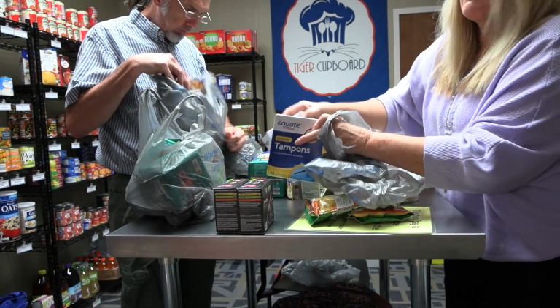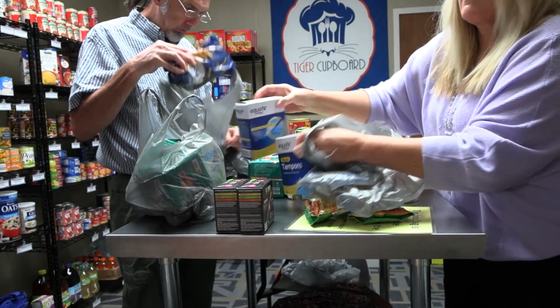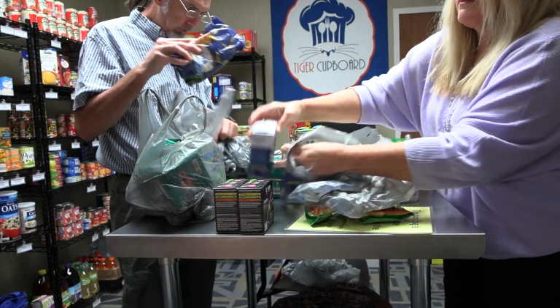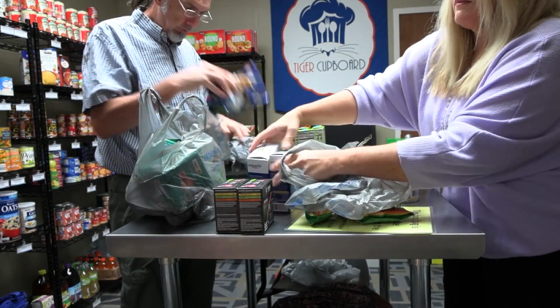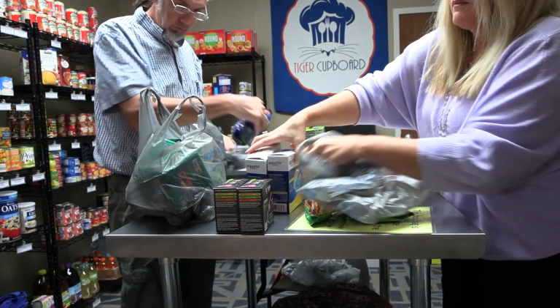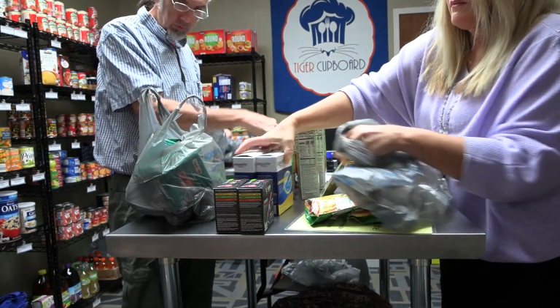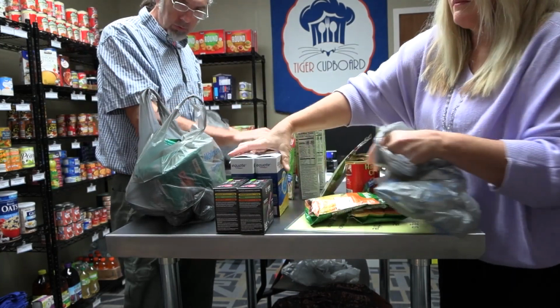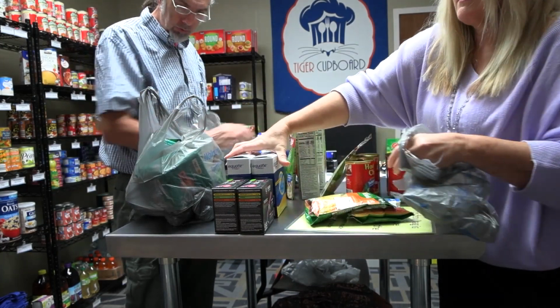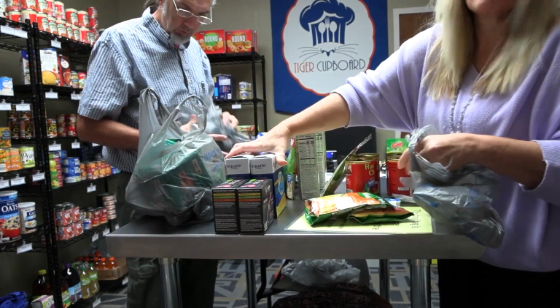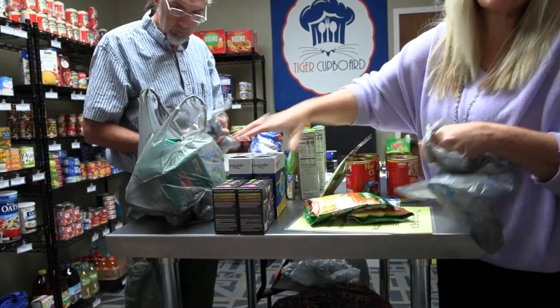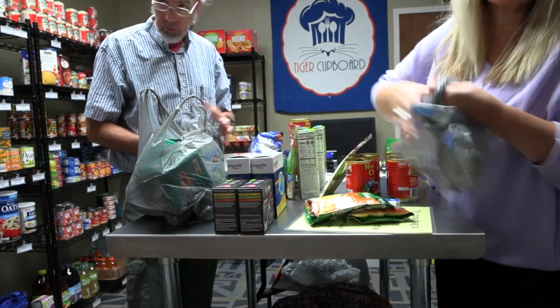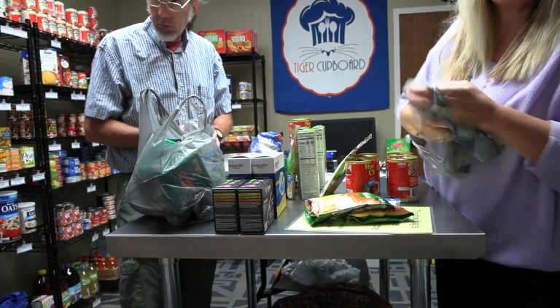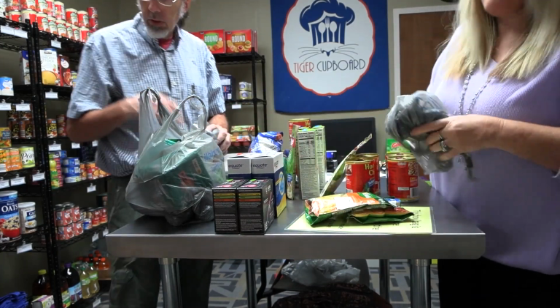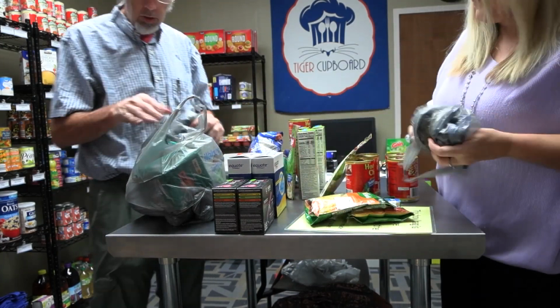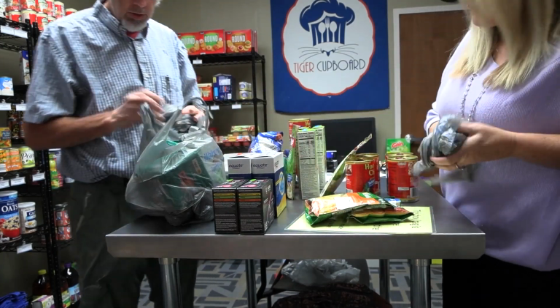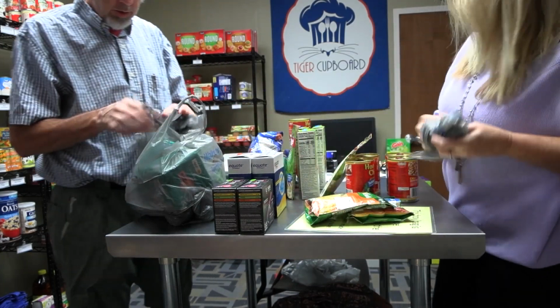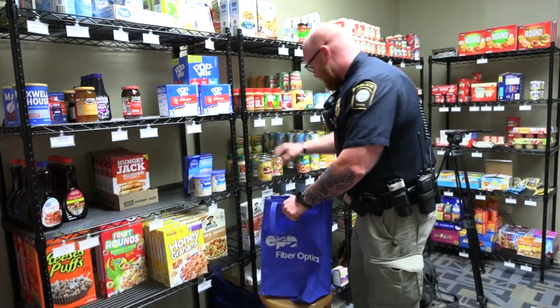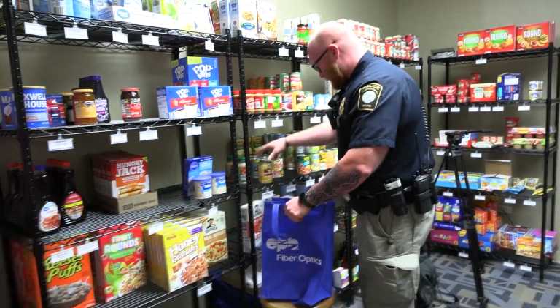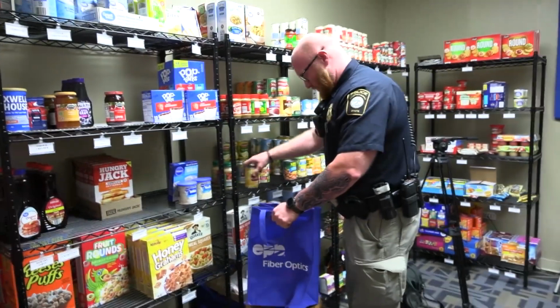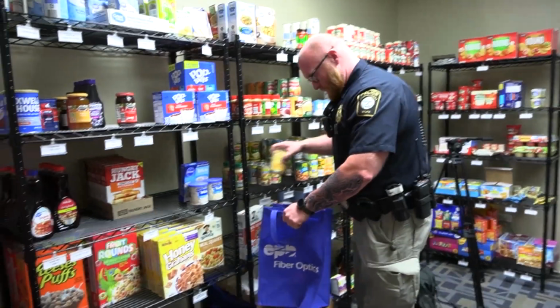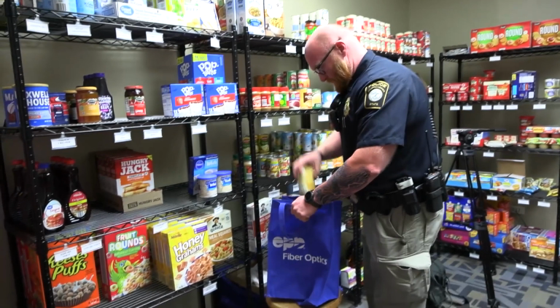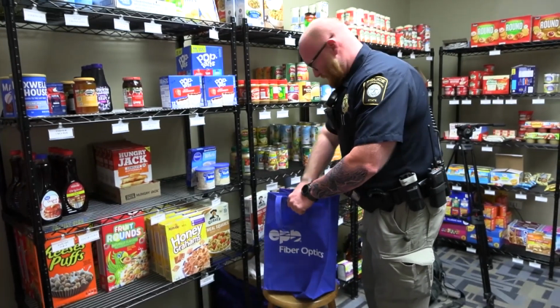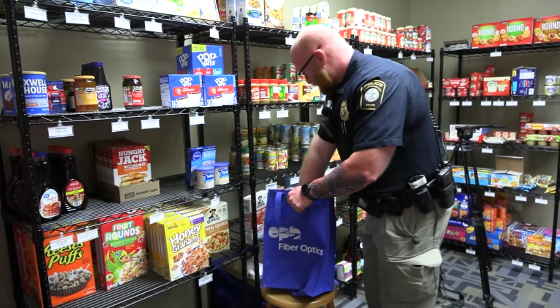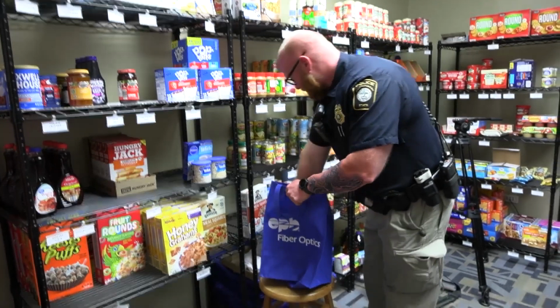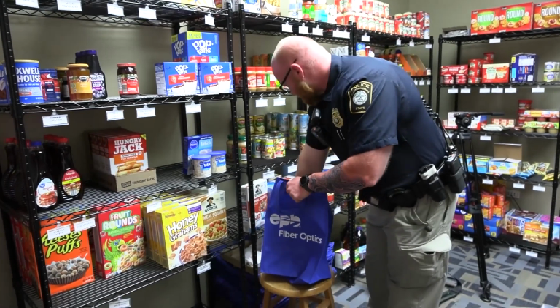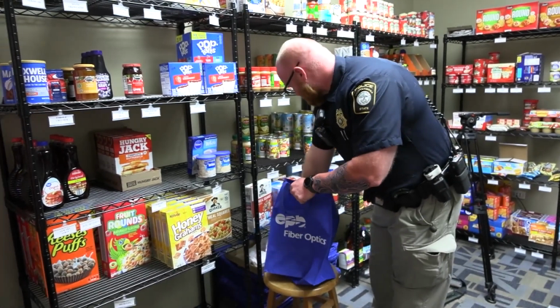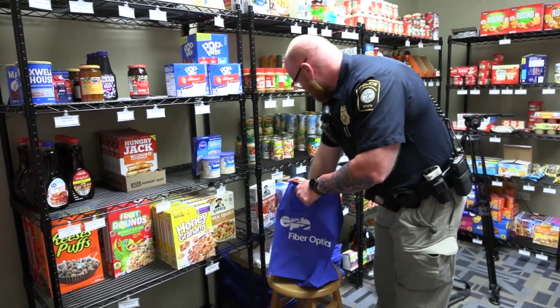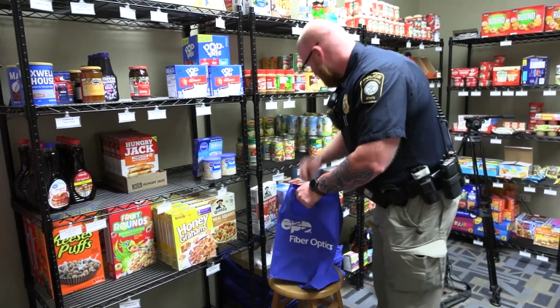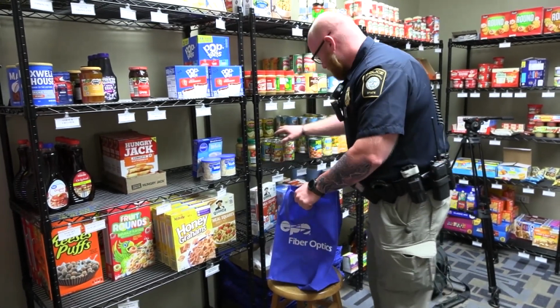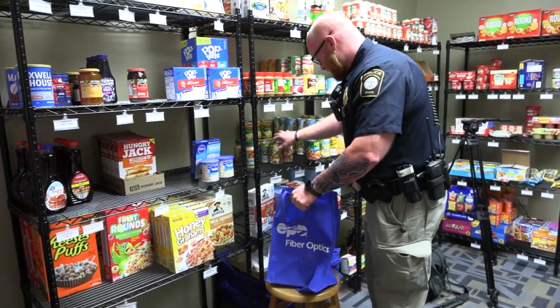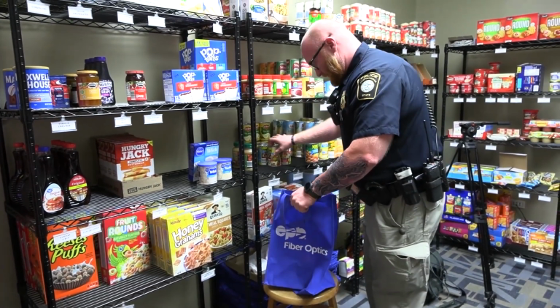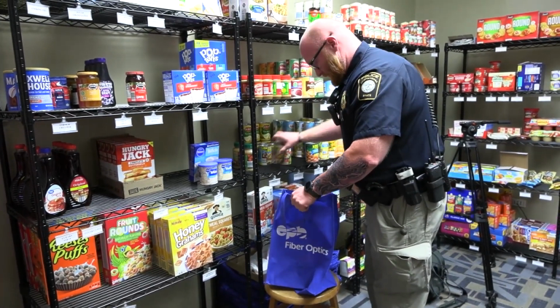We at Chattanooga State care about the well-being of our students and will do what we can to make their day-to-day lives a bit easier.